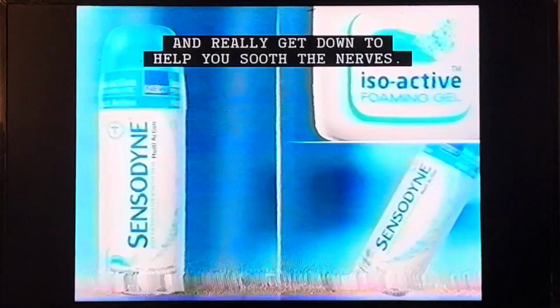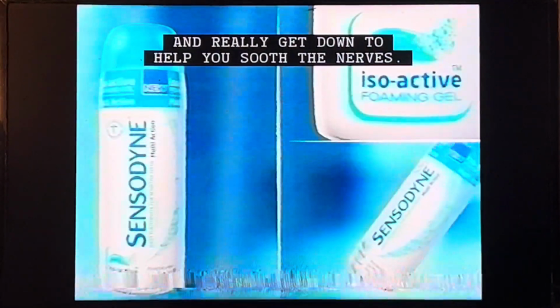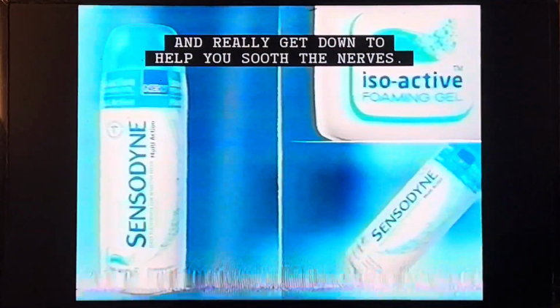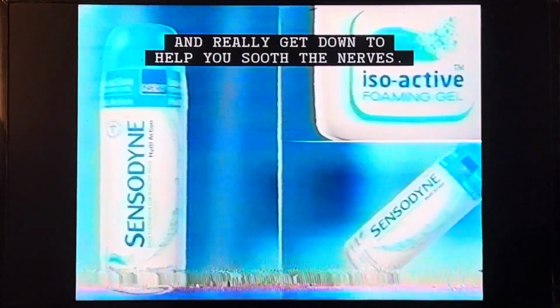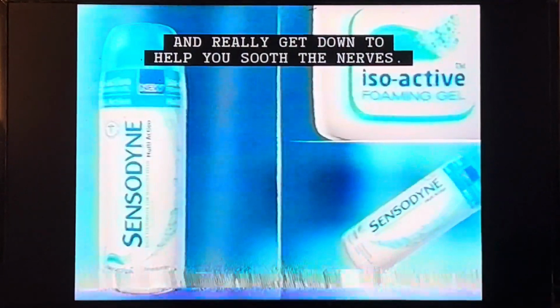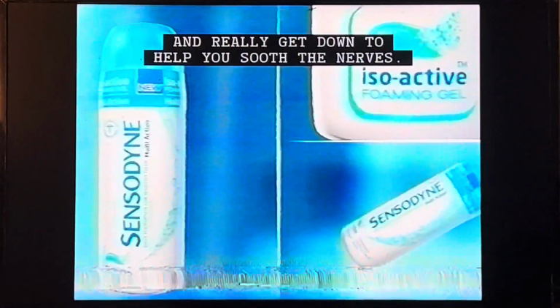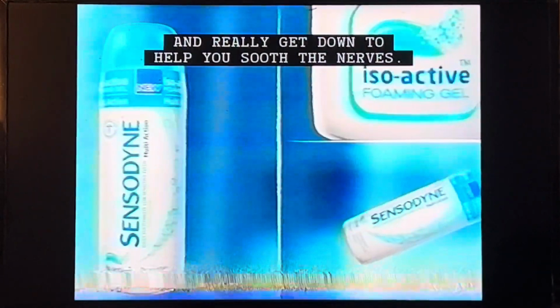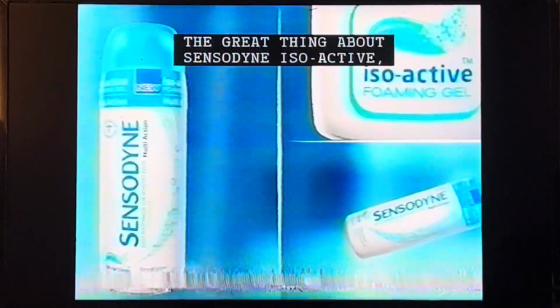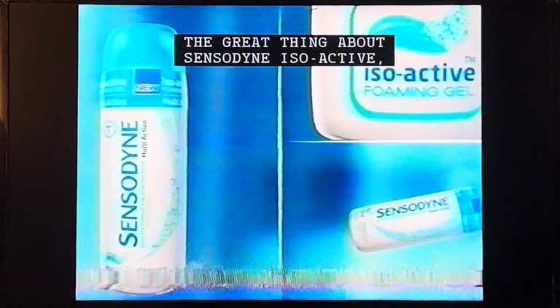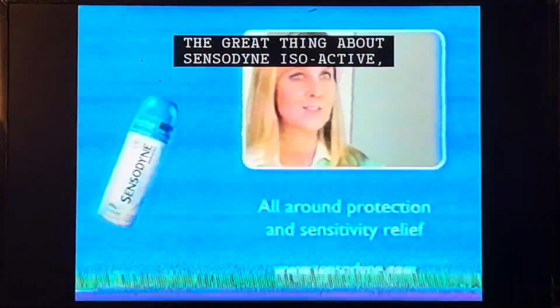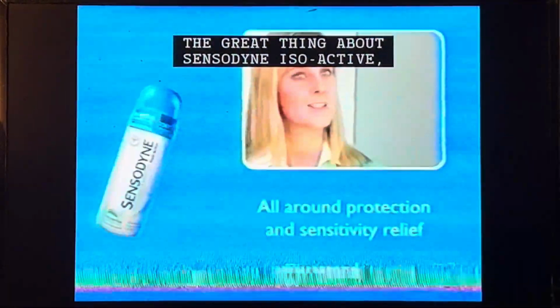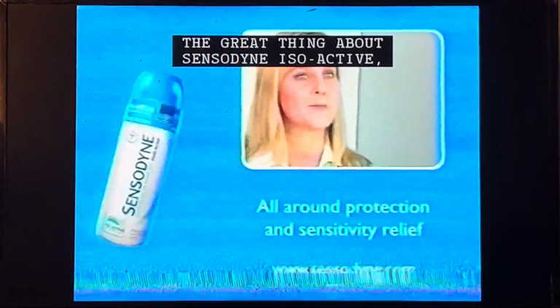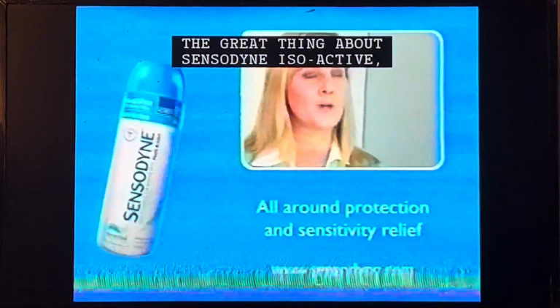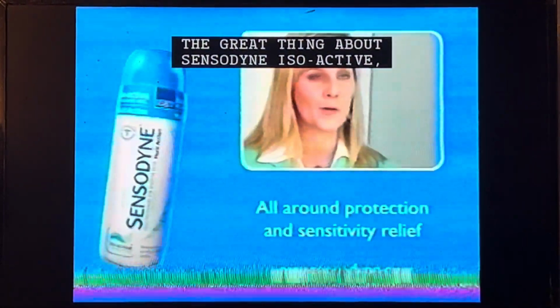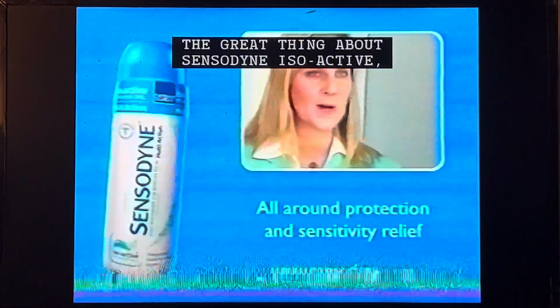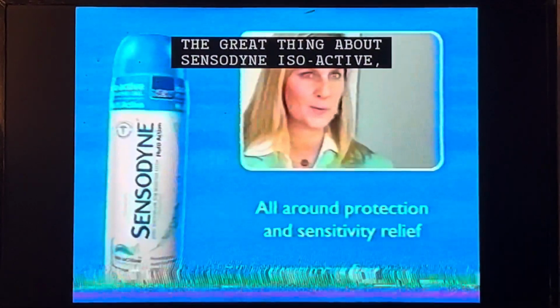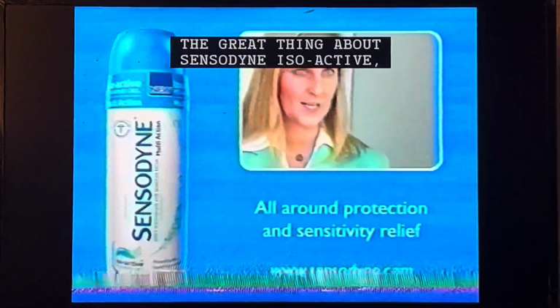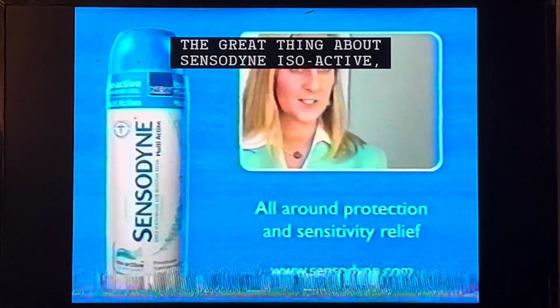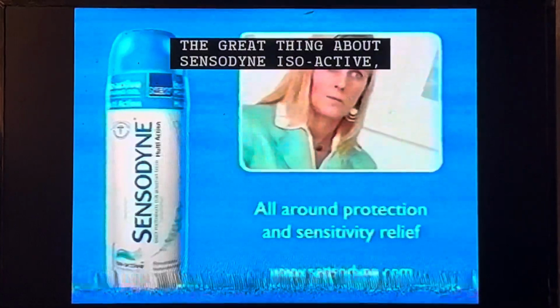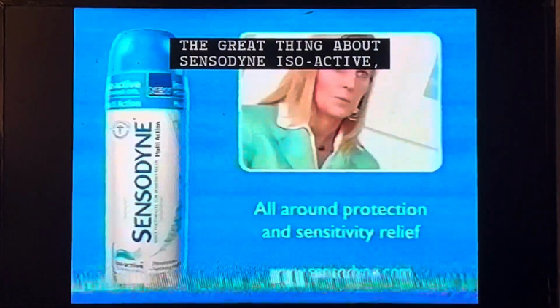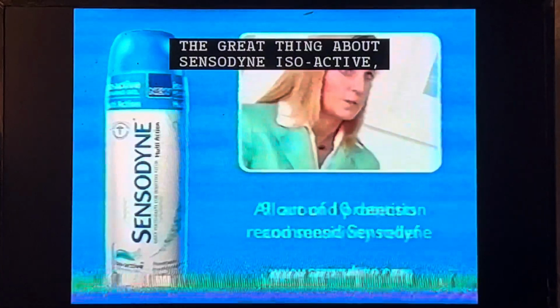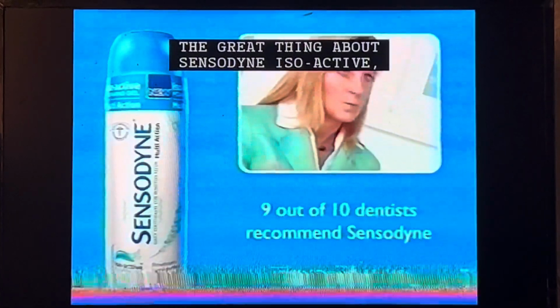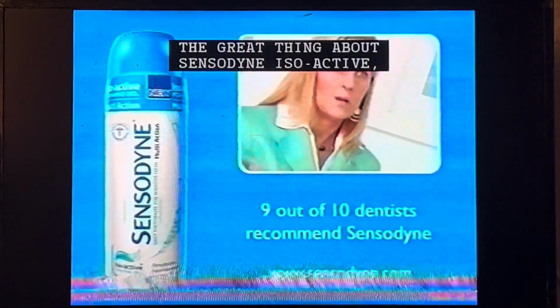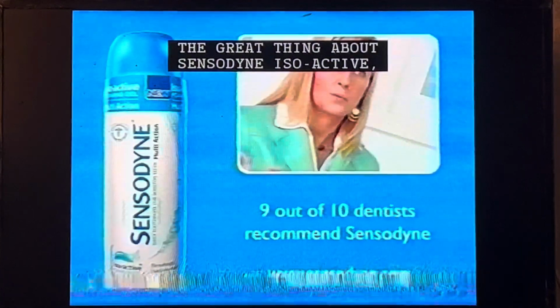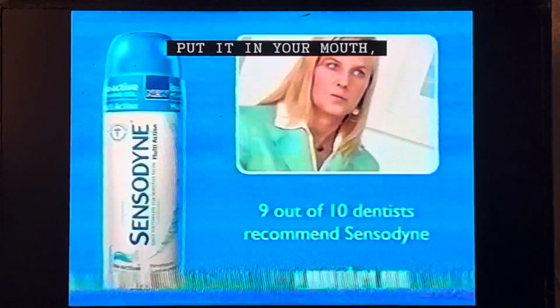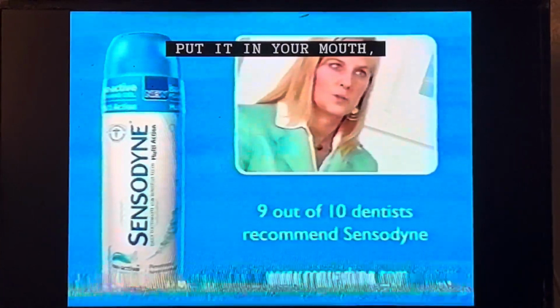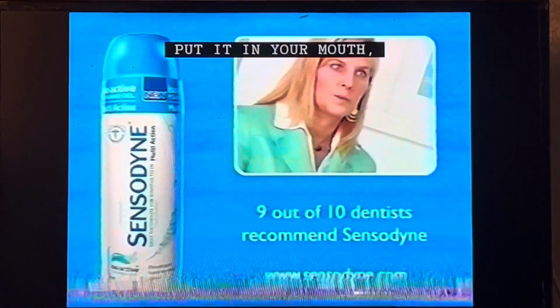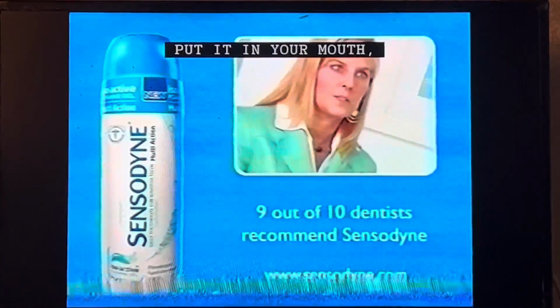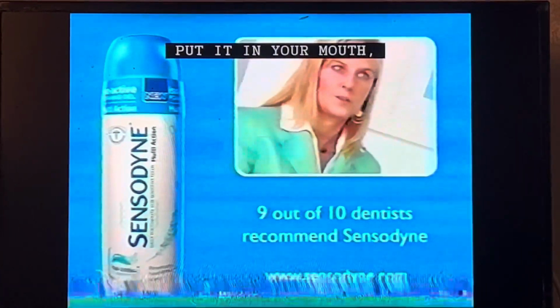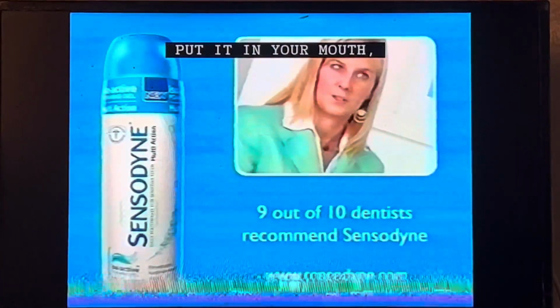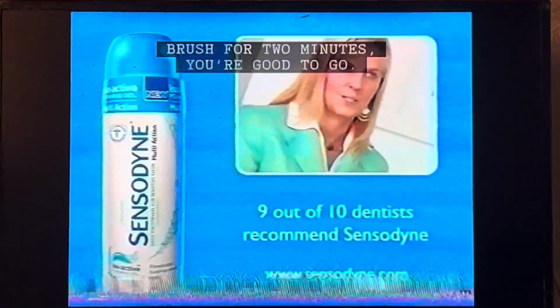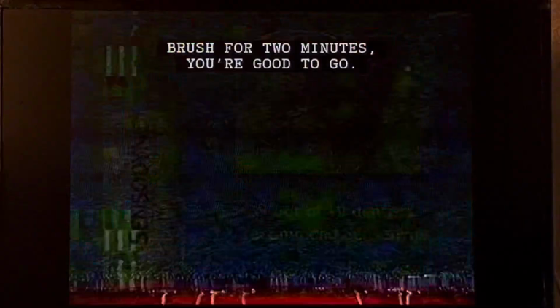The great thing about Sensodyne Isolactin is it's going to give you all-around protection. Put it in your mouth, brush for two minutes, you're good to go.